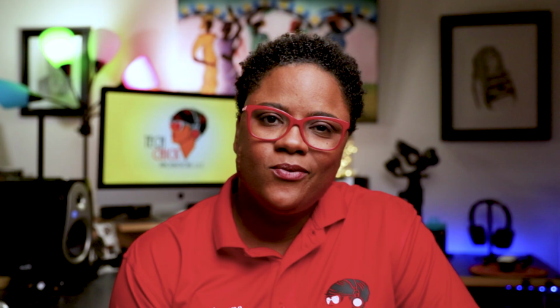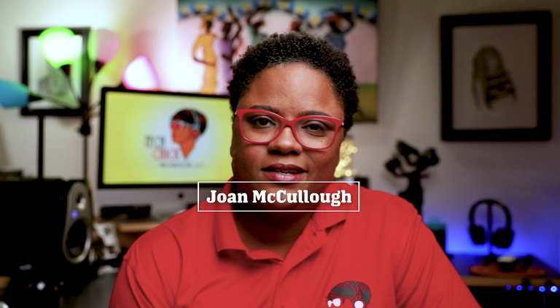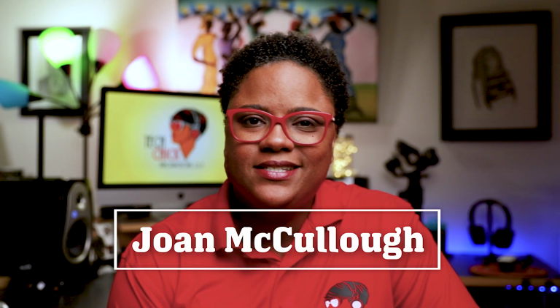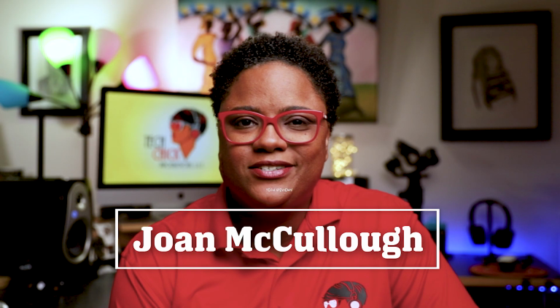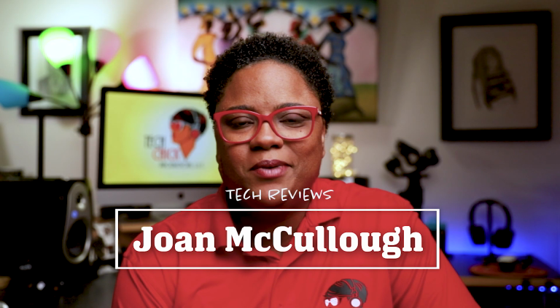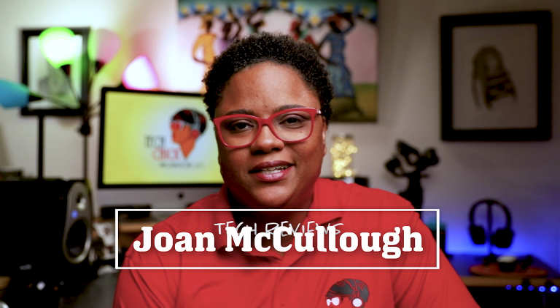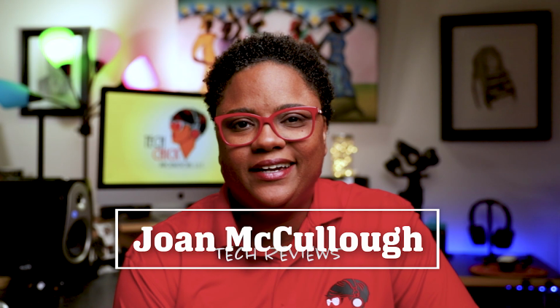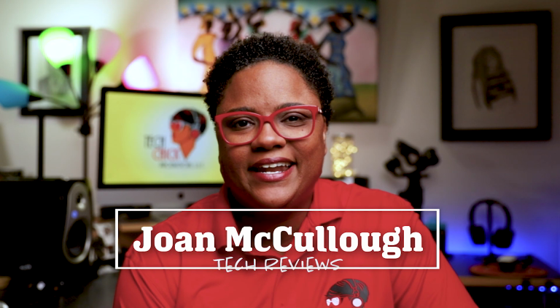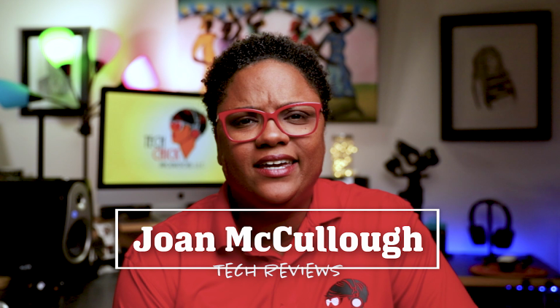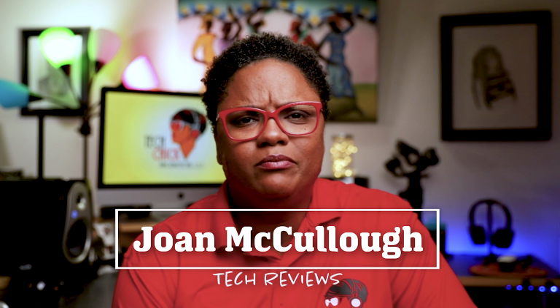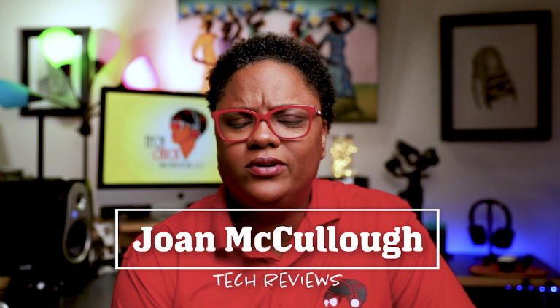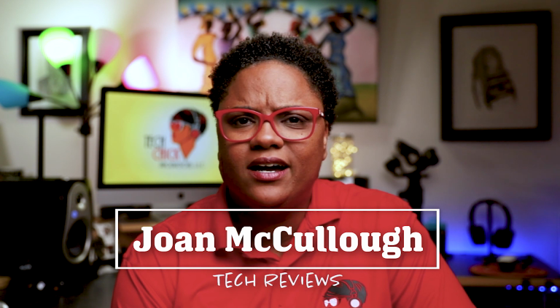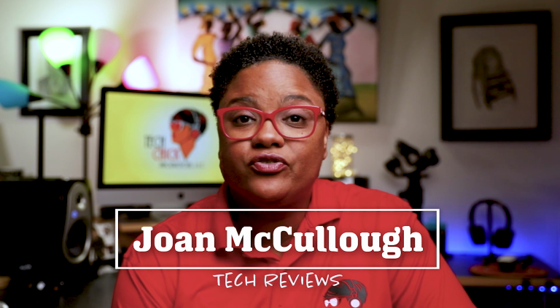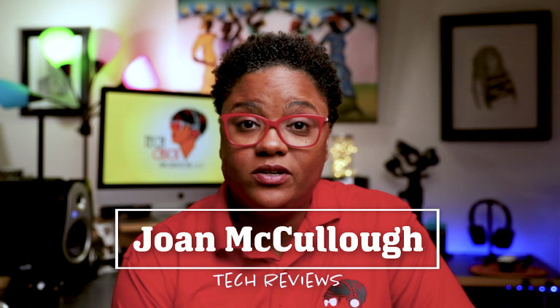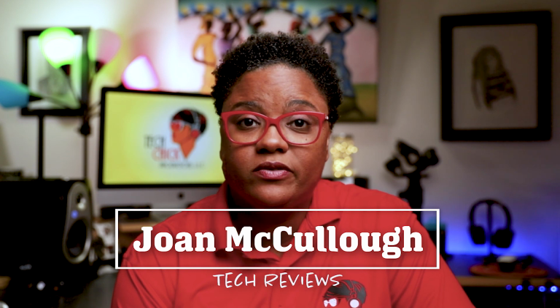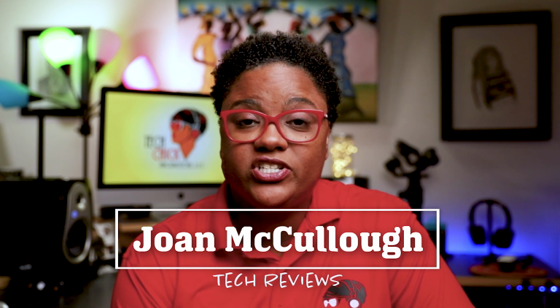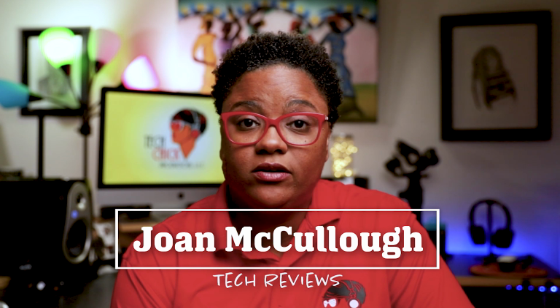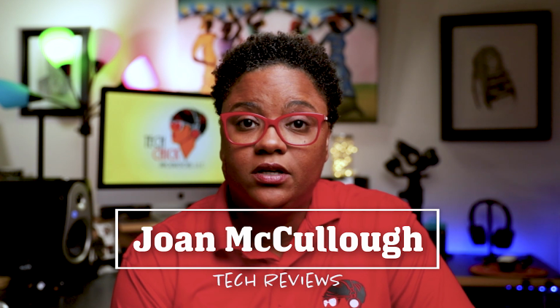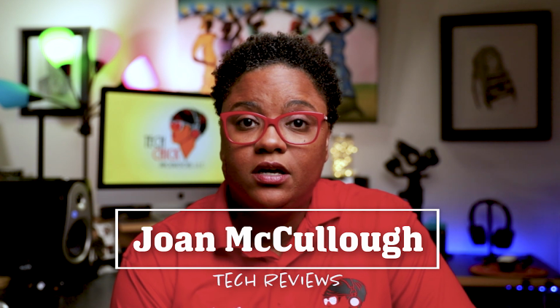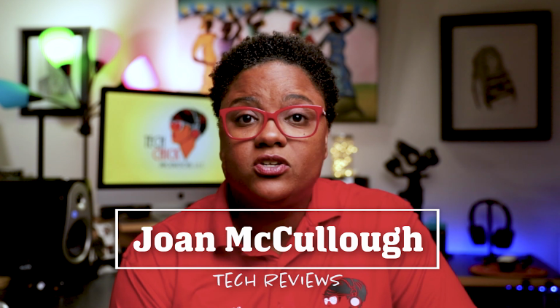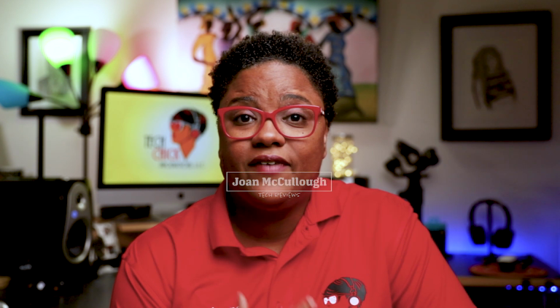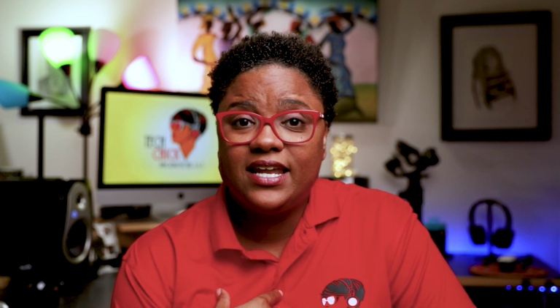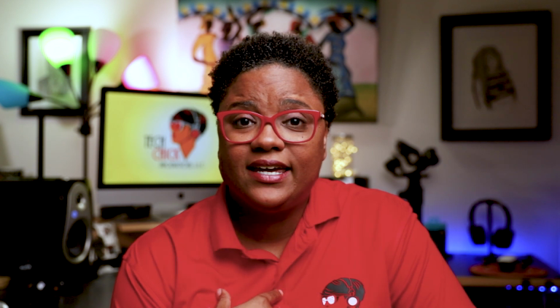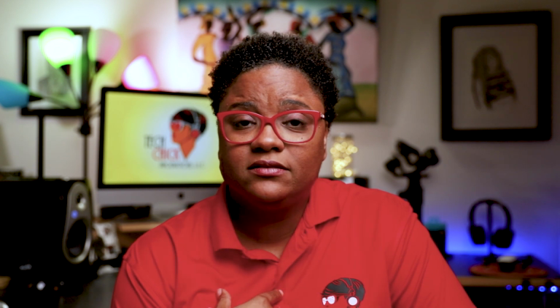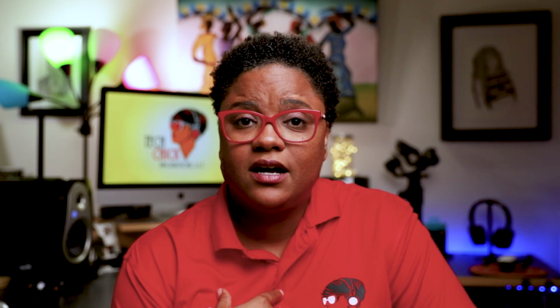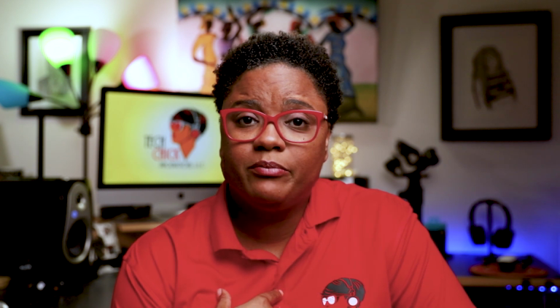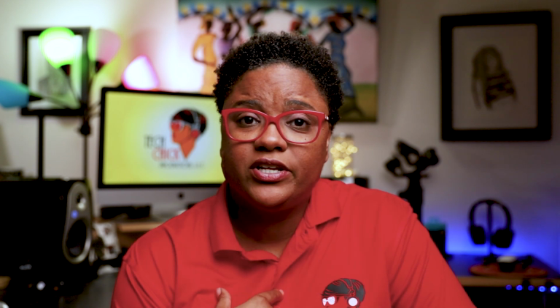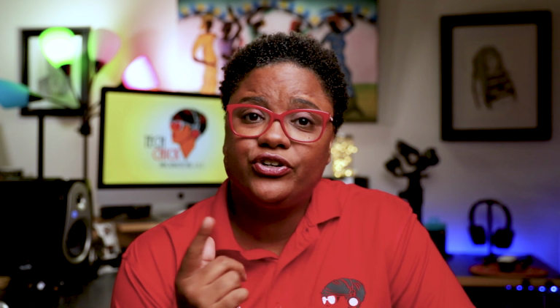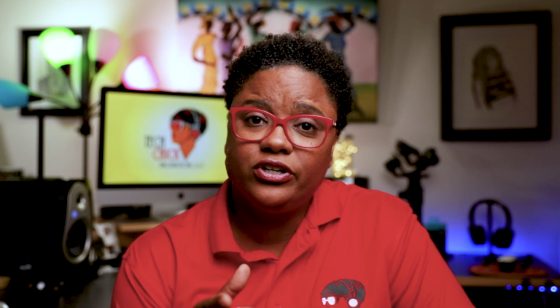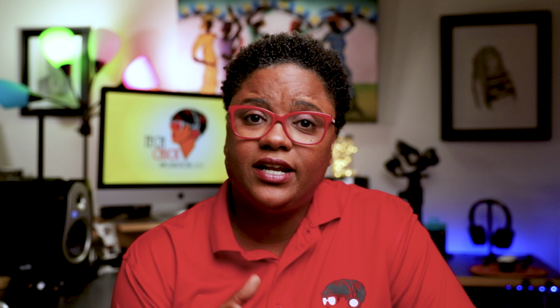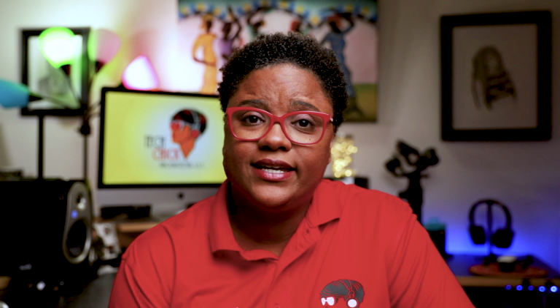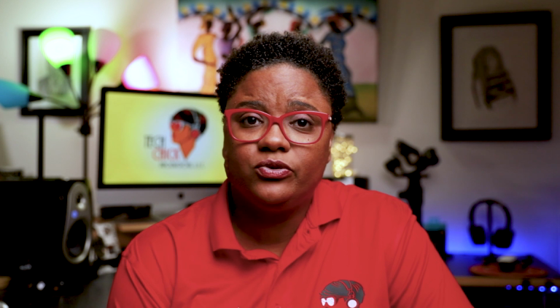What's up, this is Joan McCullough here, and I give brutally honest reviews on this channel. So if I like it, I'm pretty sure you're going to like it too.